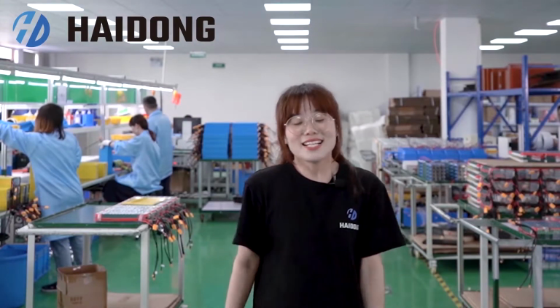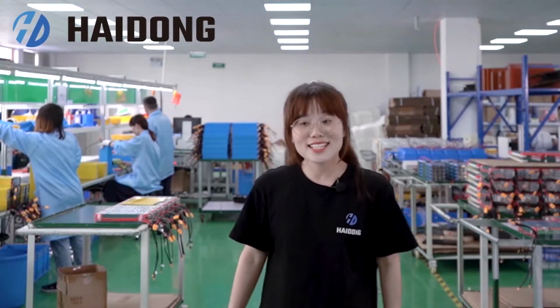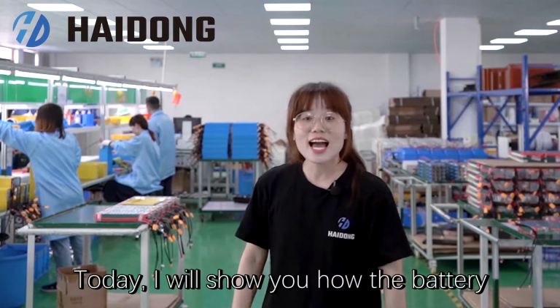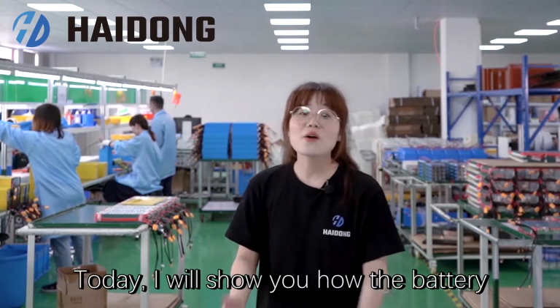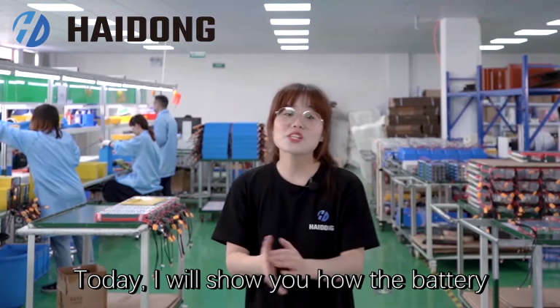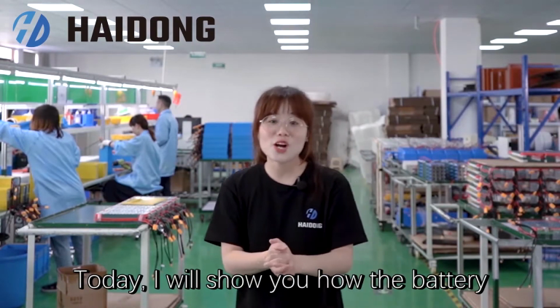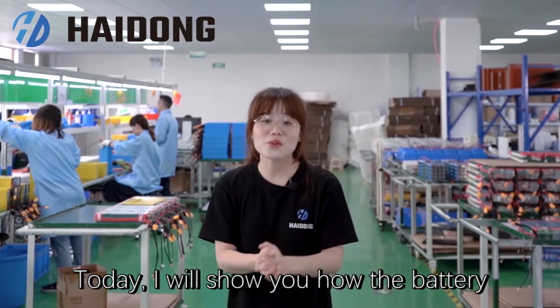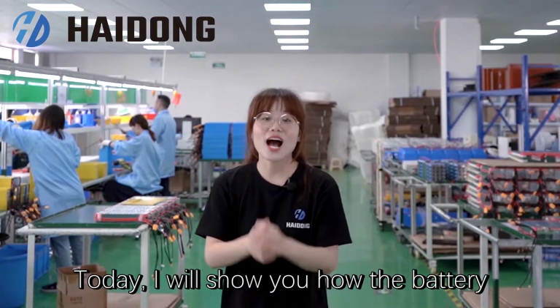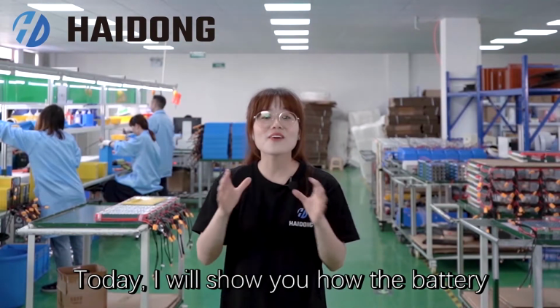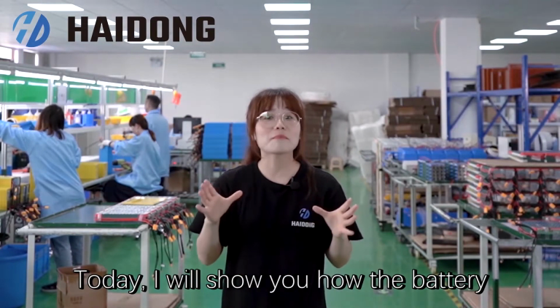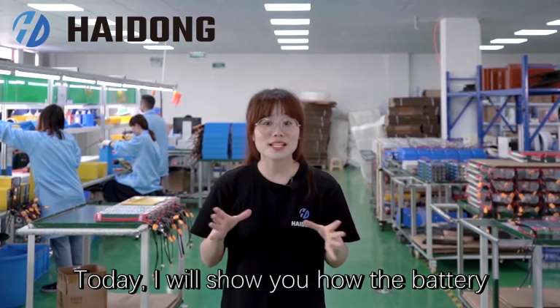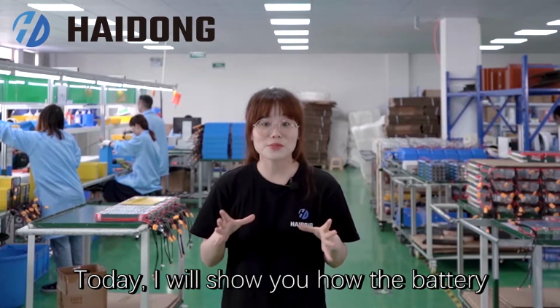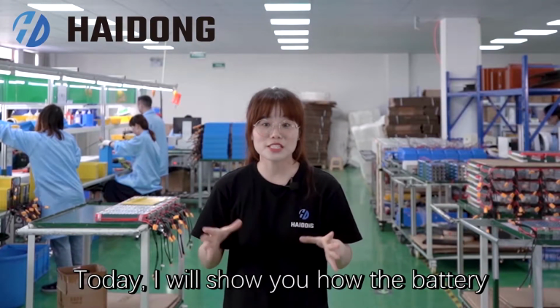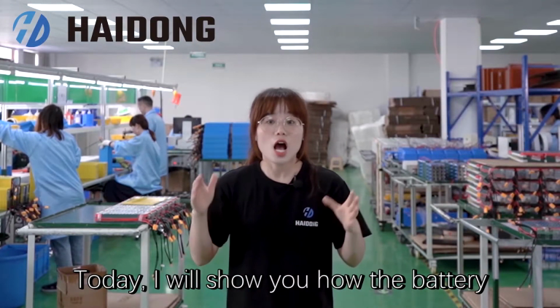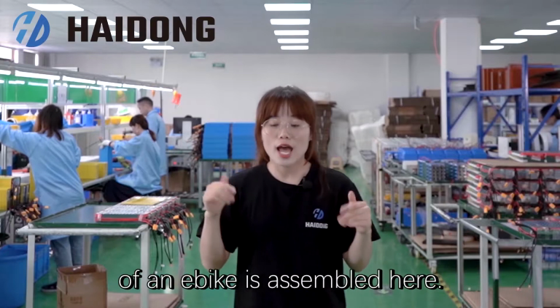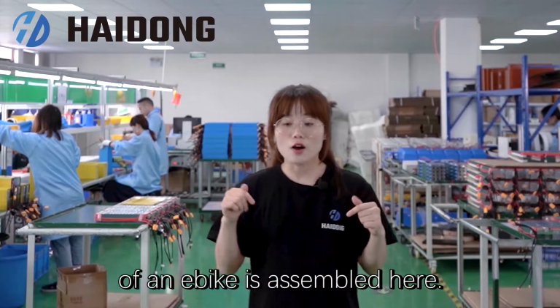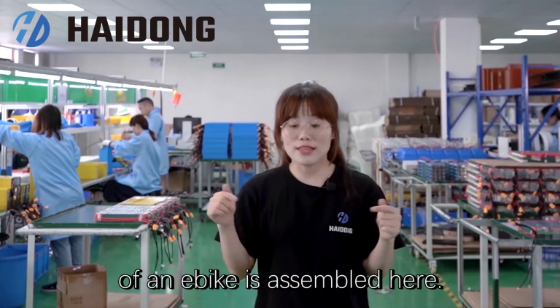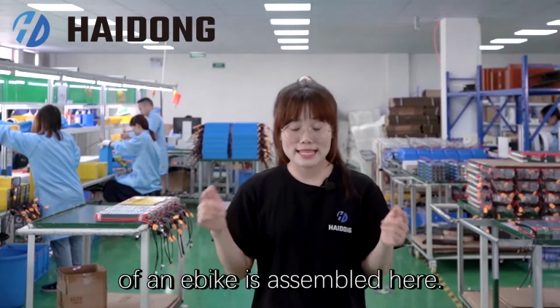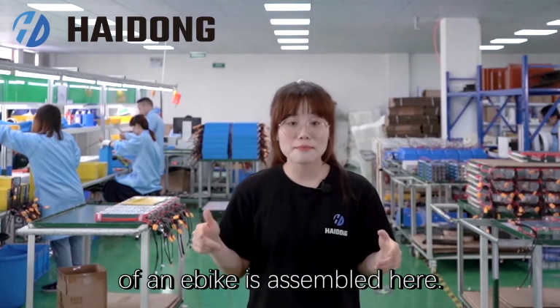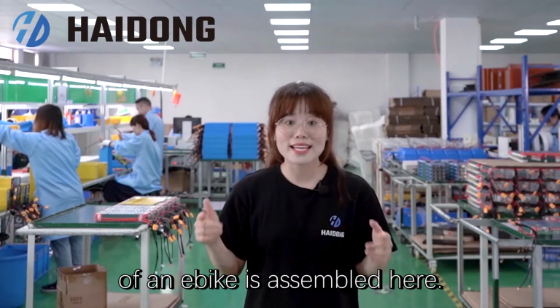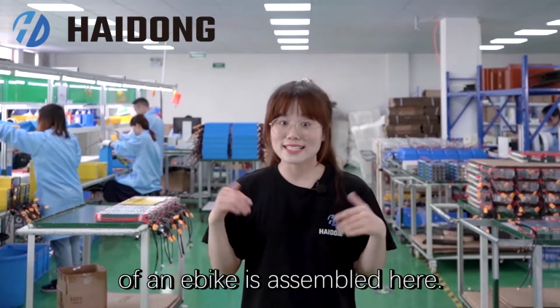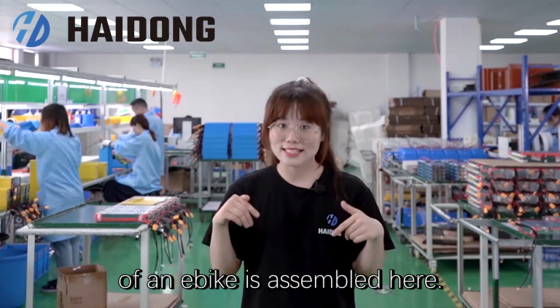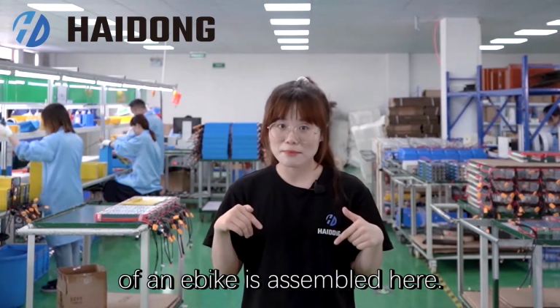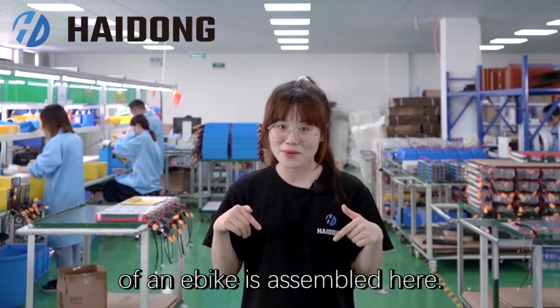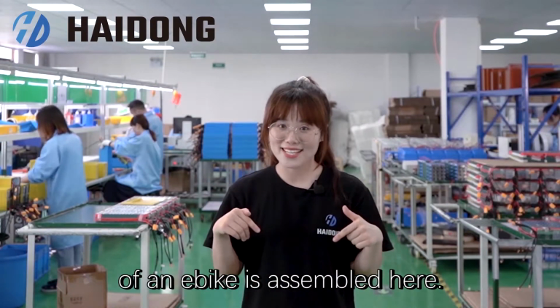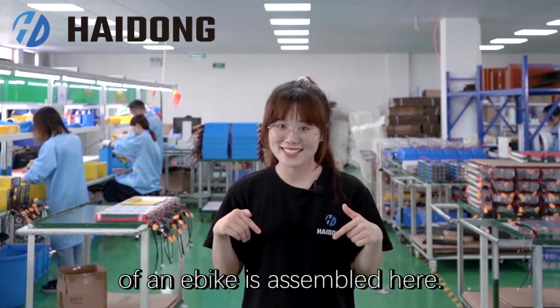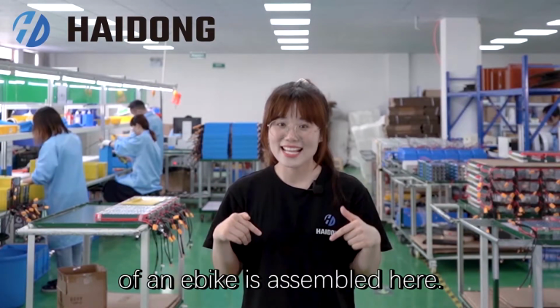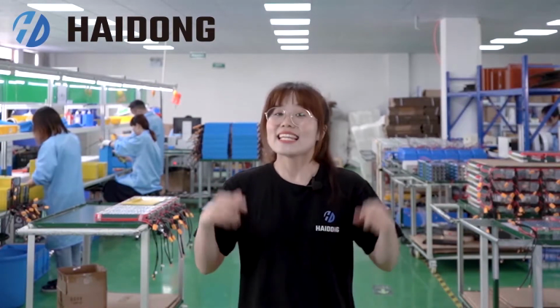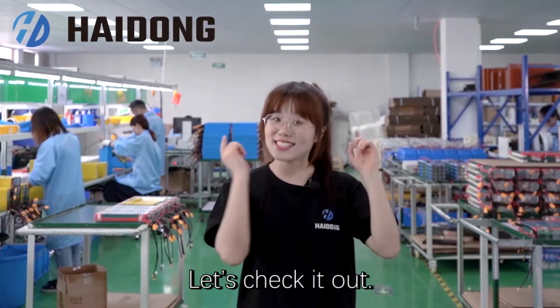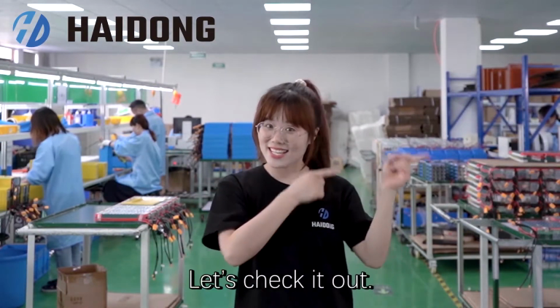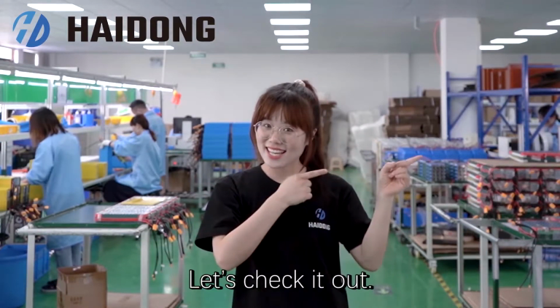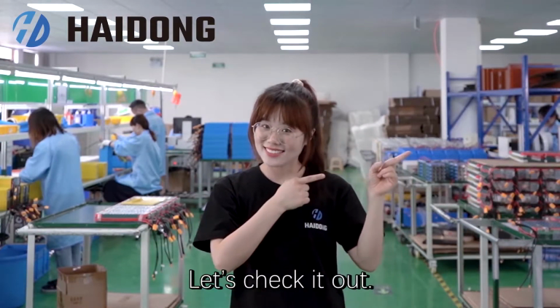Today I will show you how the batteries of an e-bike are assembled here. Let's check it out.